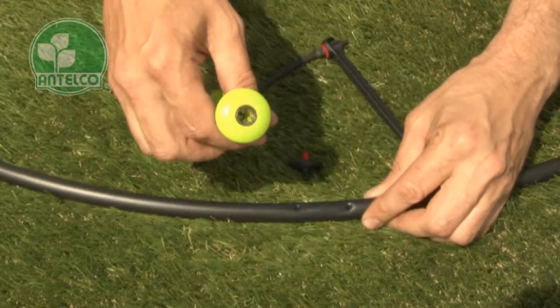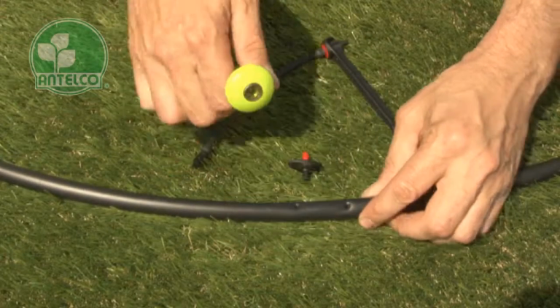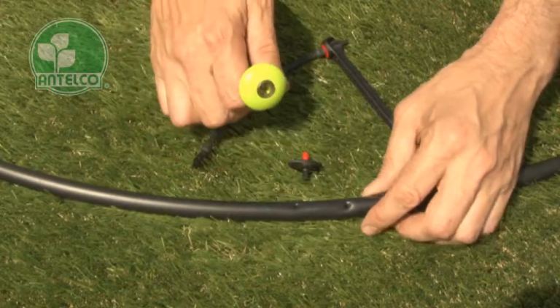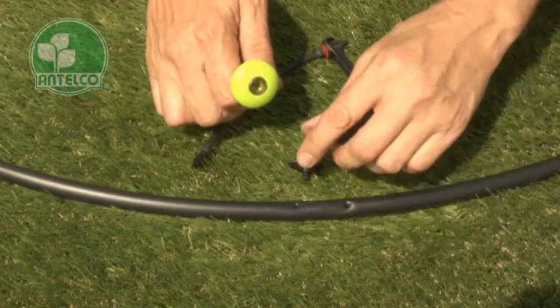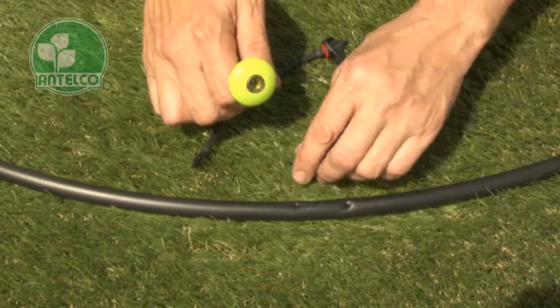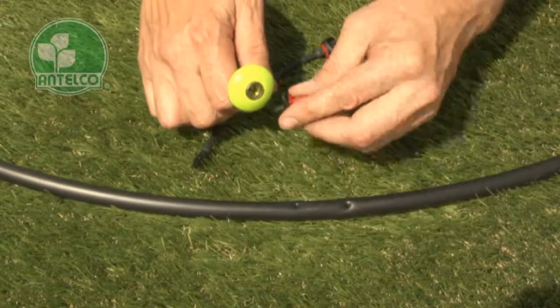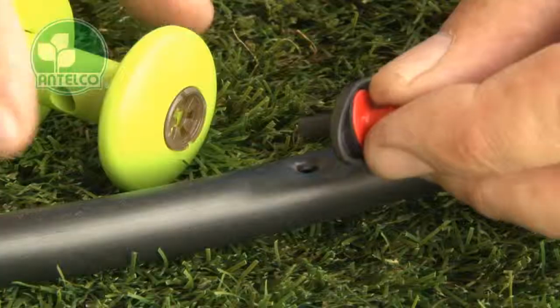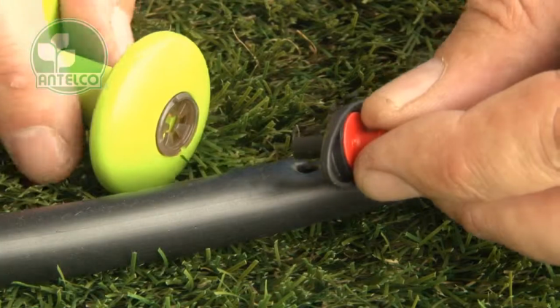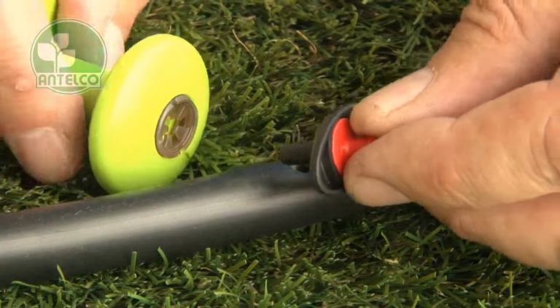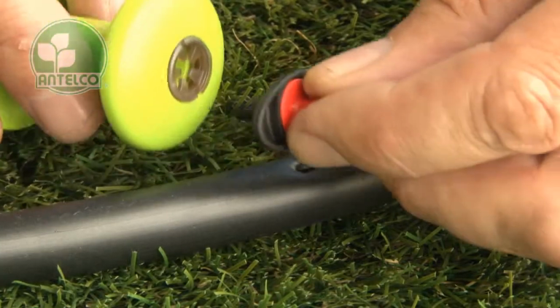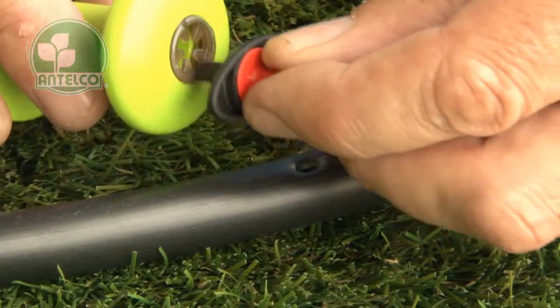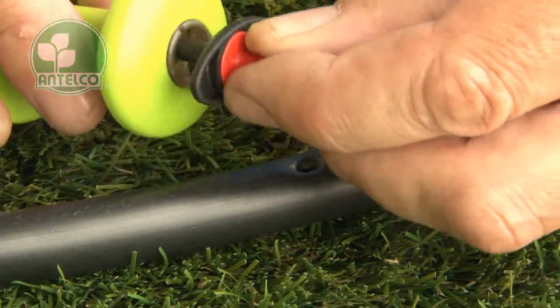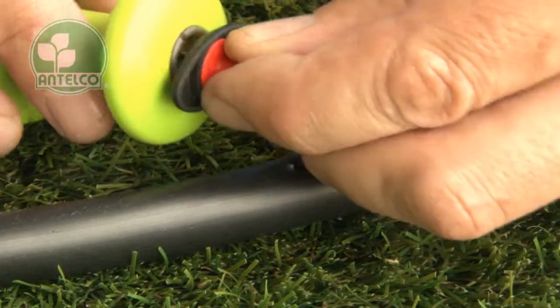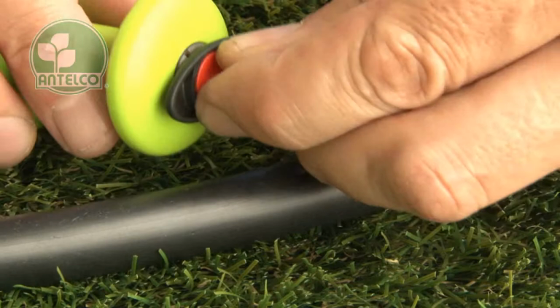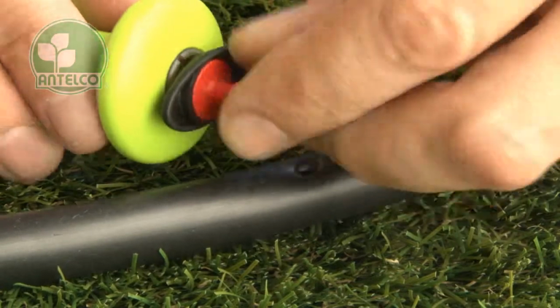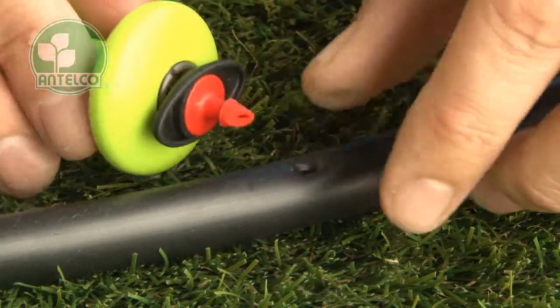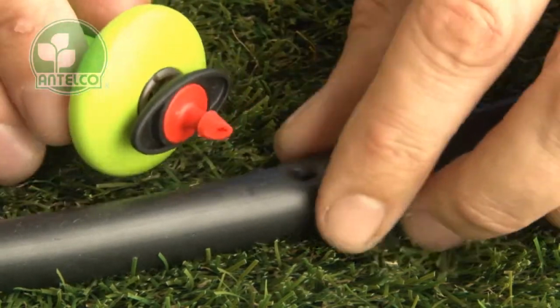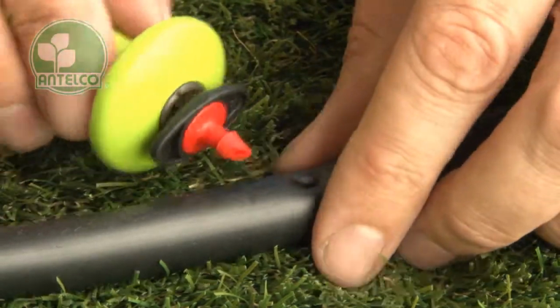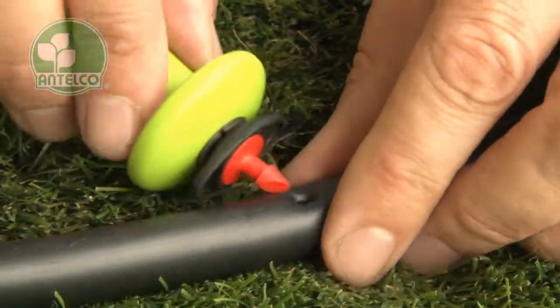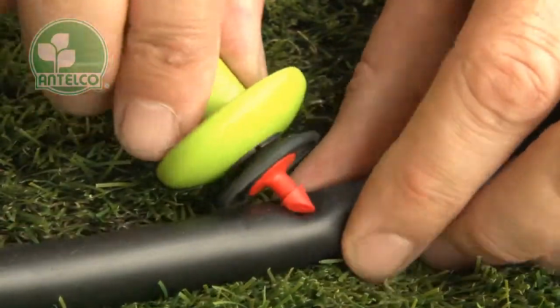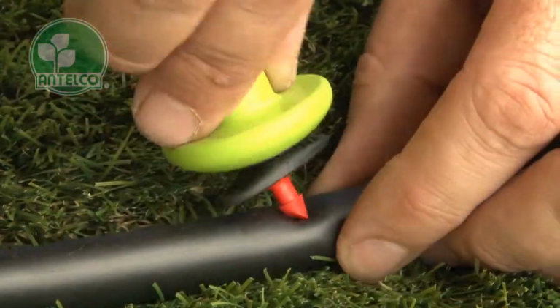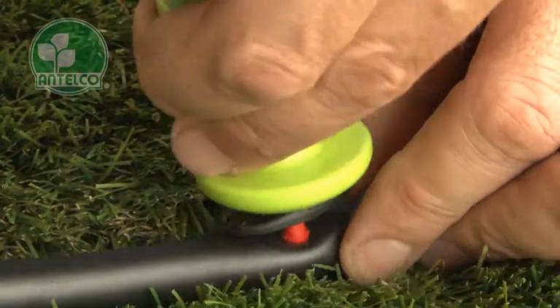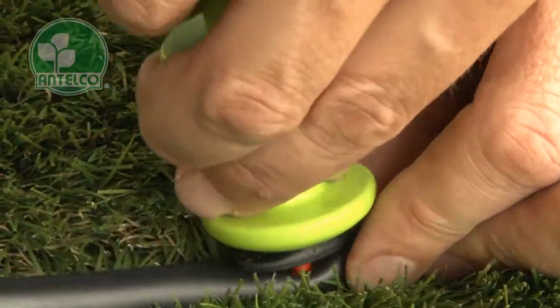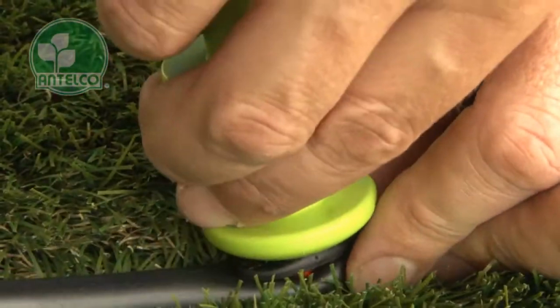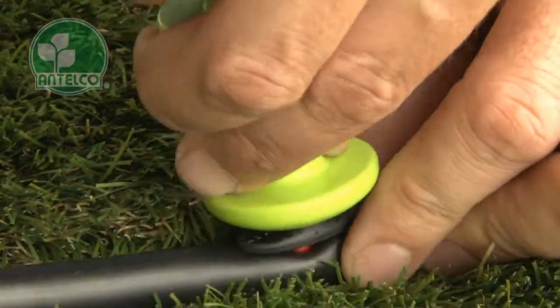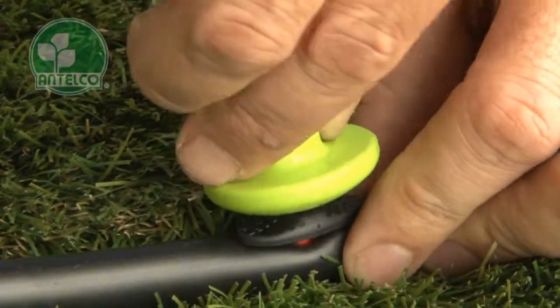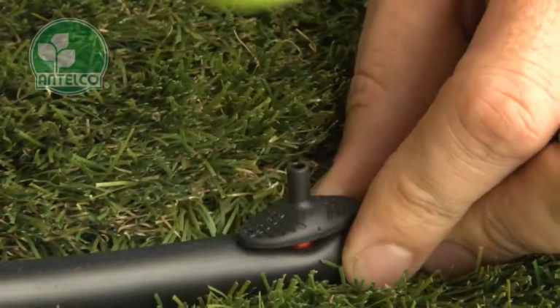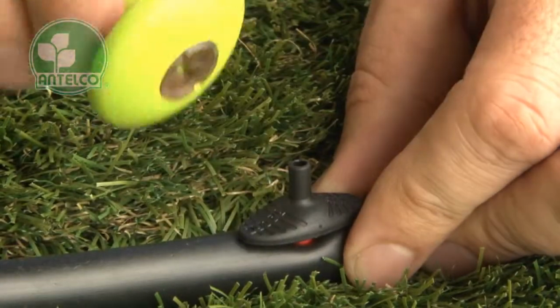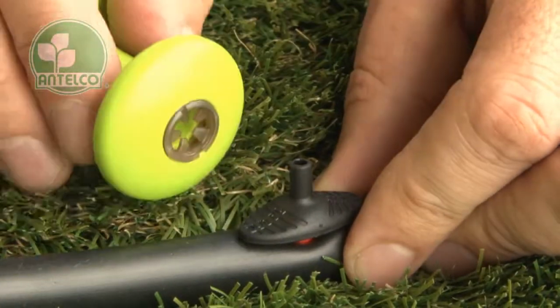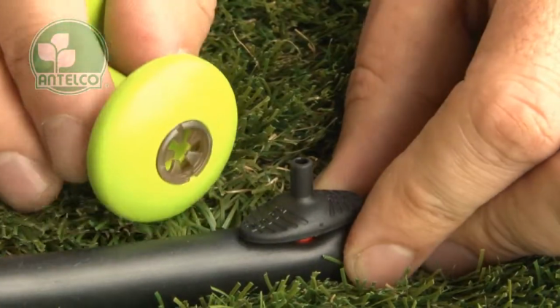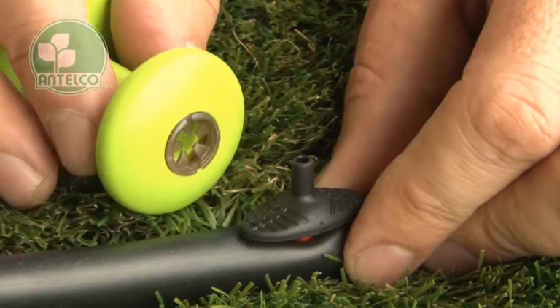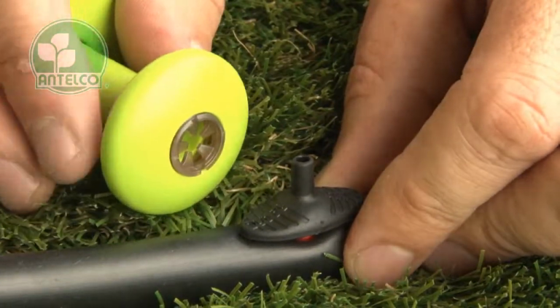To install emitters, insert the emitter spout into the clip in the end of the handle, then push the emitter barb into the hole.